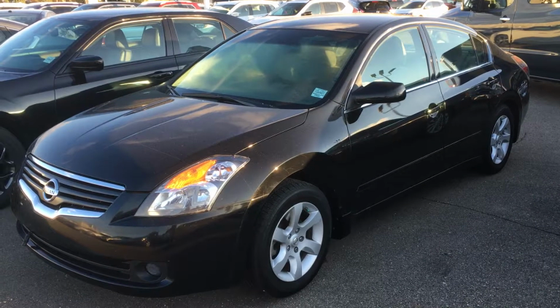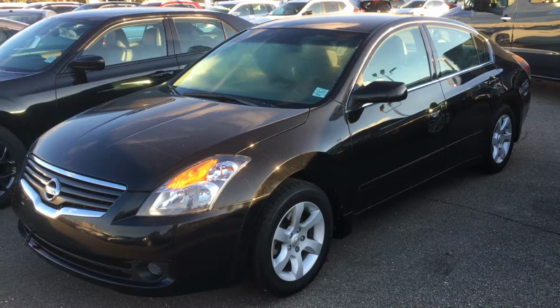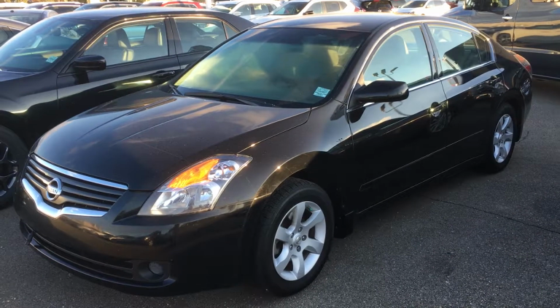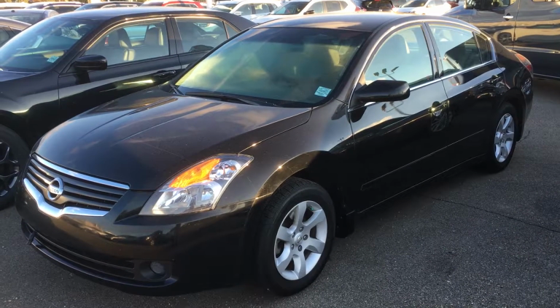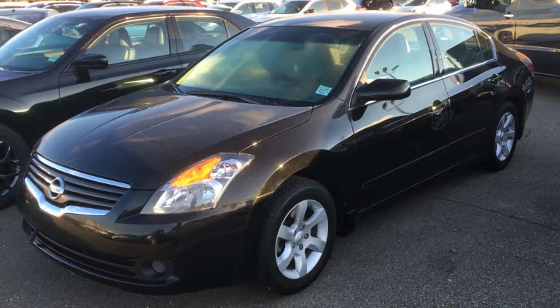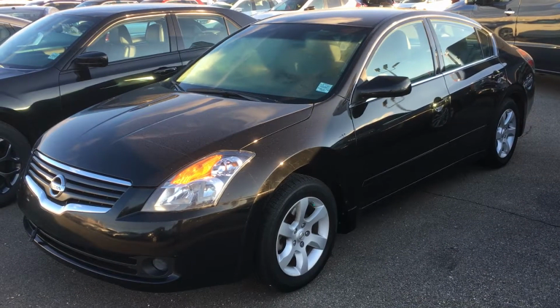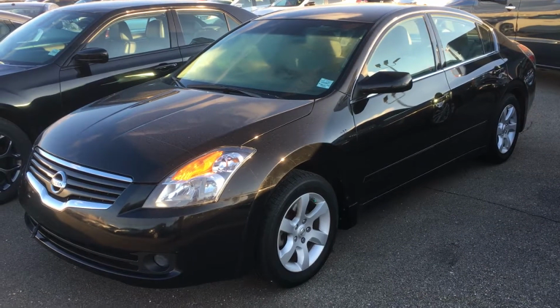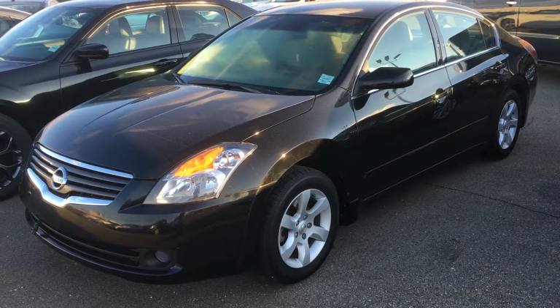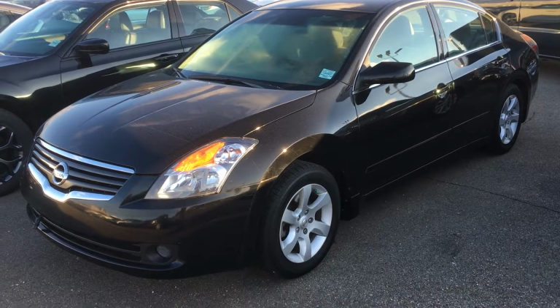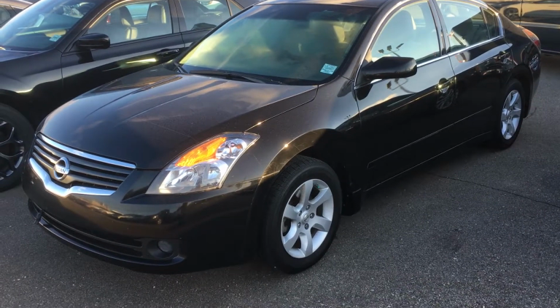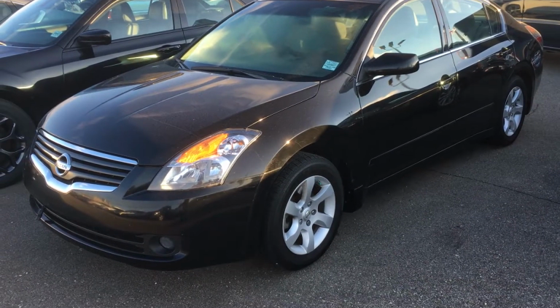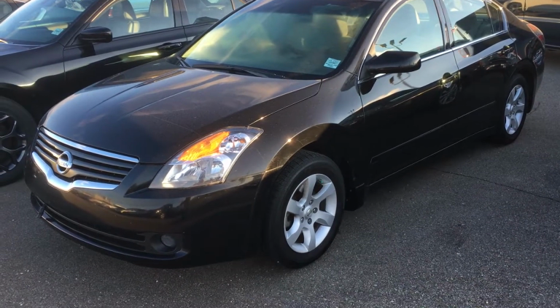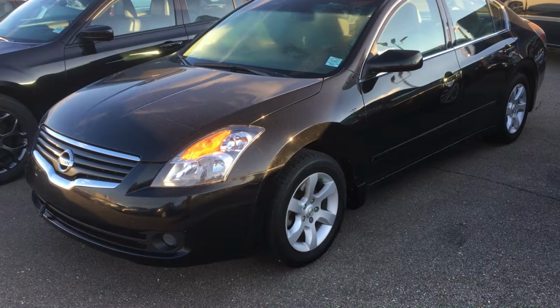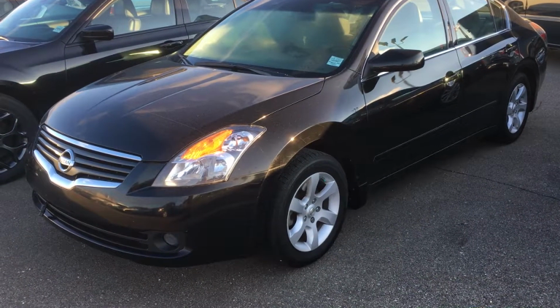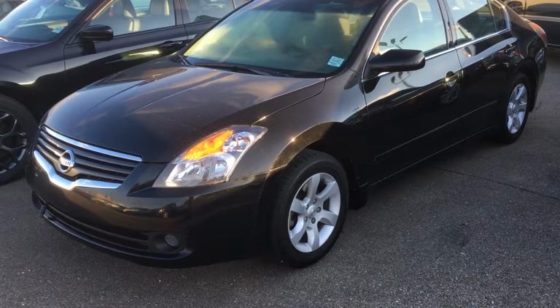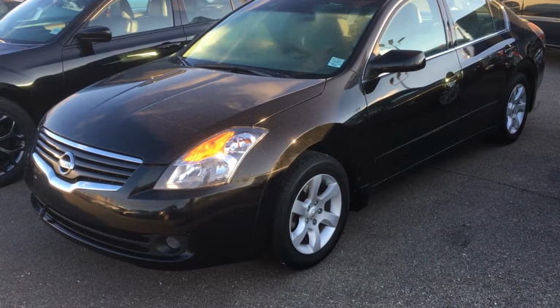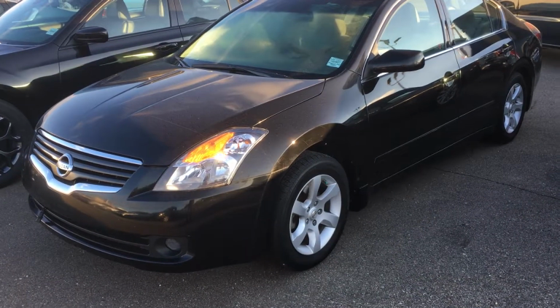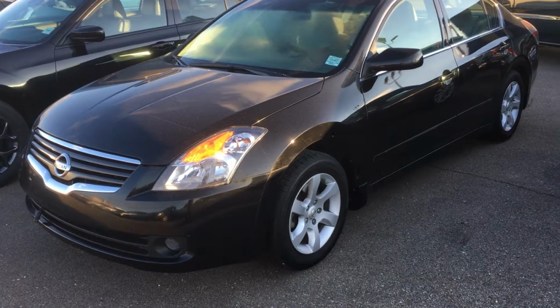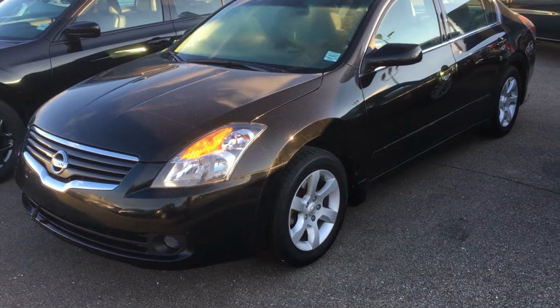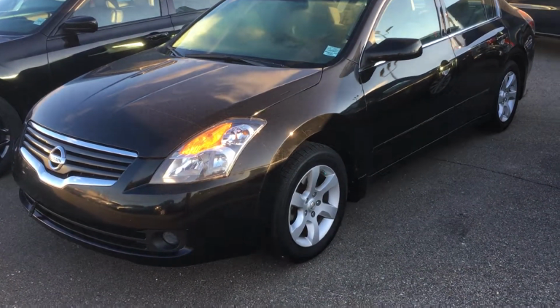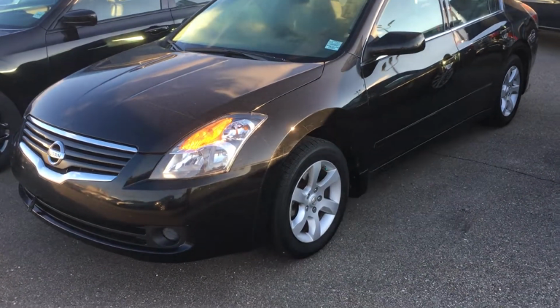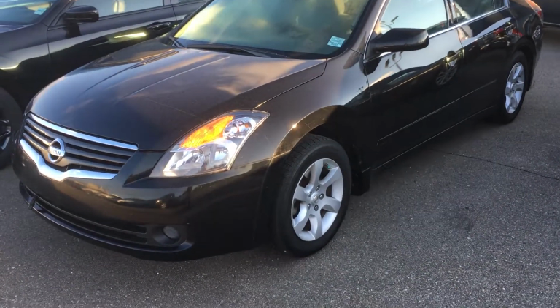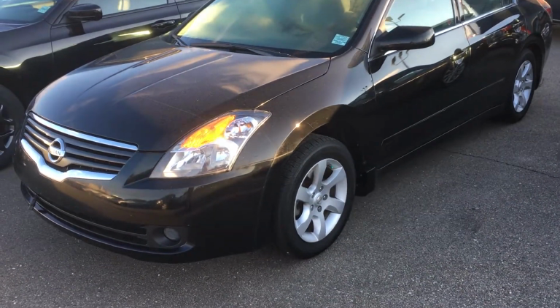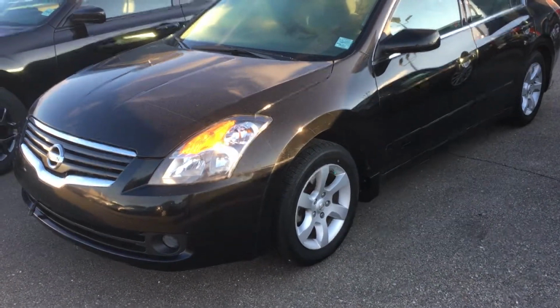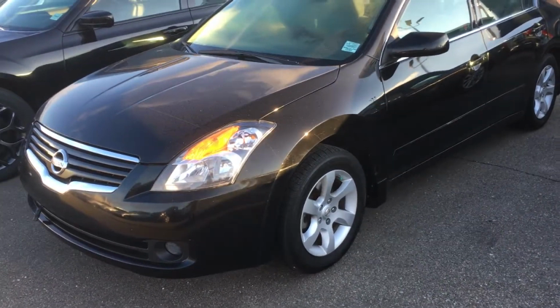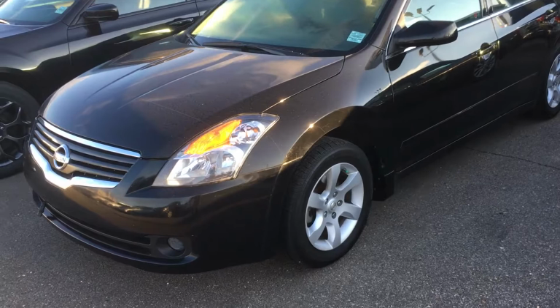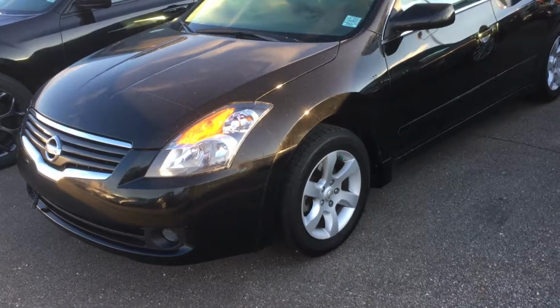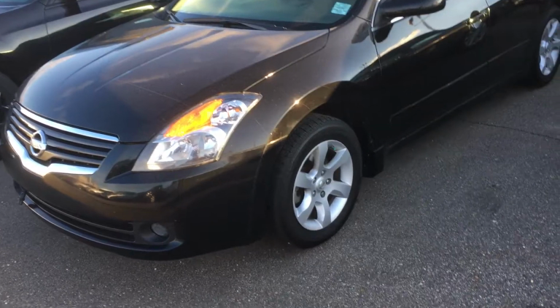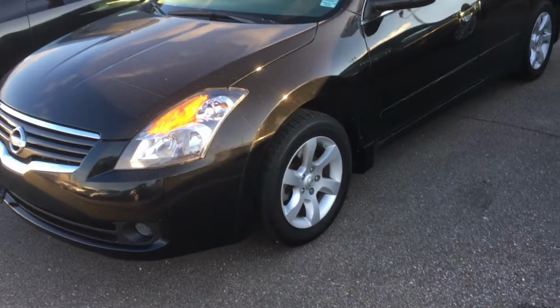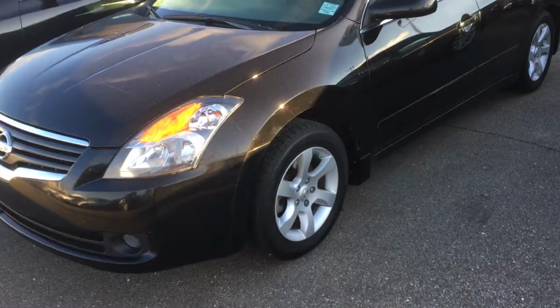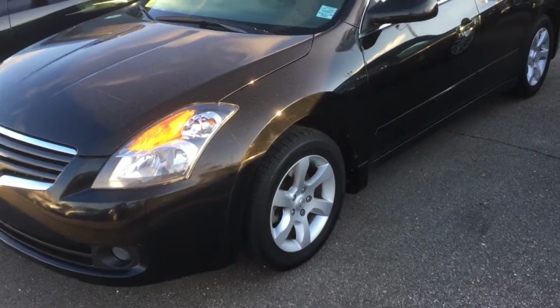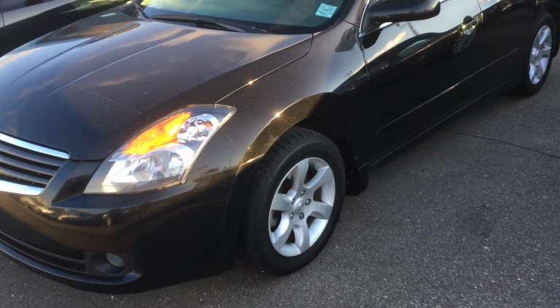Hello Darren, it's Gordon from Sheridan Nissan showing you this 2009 Nissan Altima 2.5s.